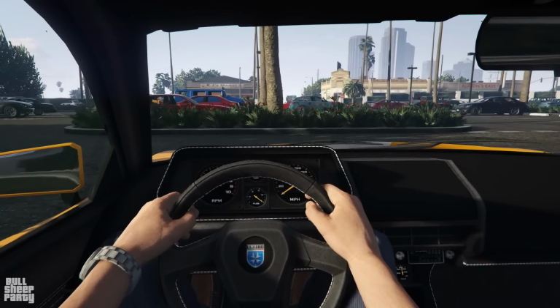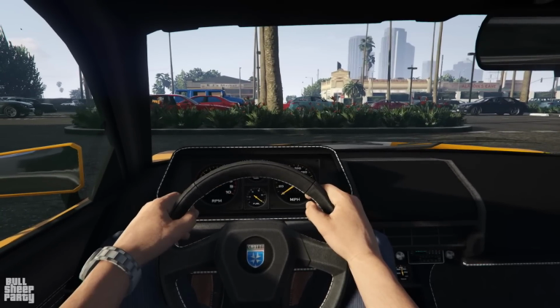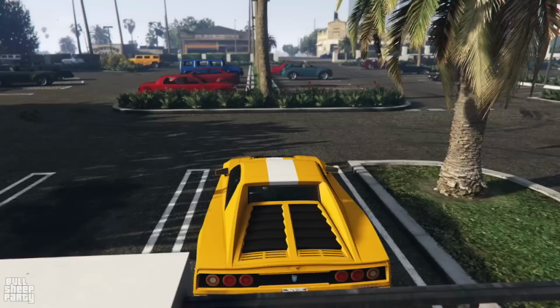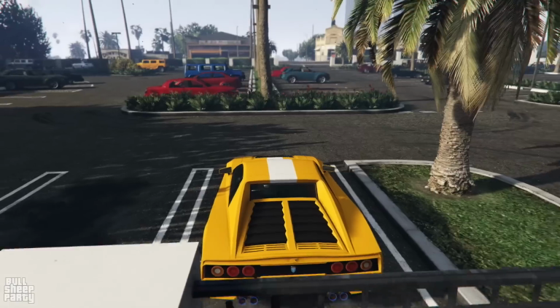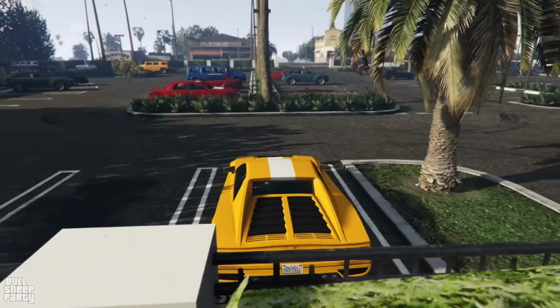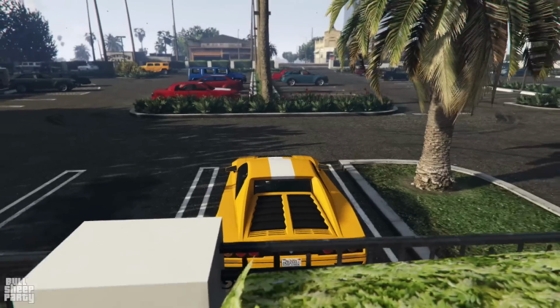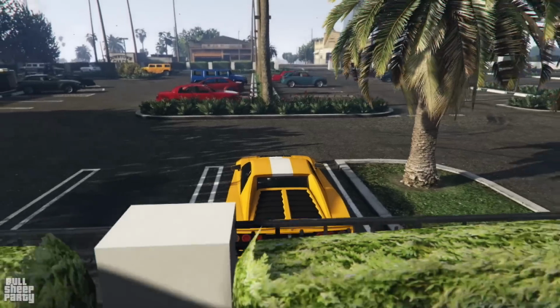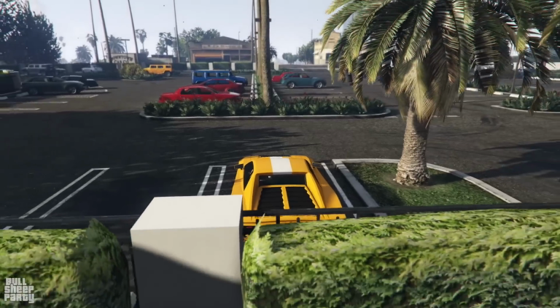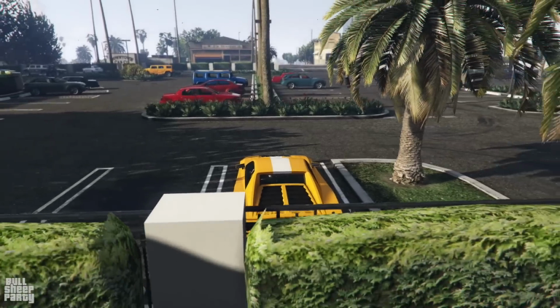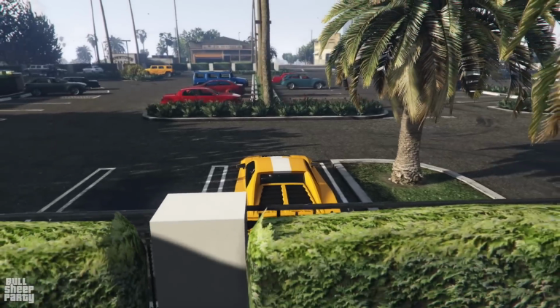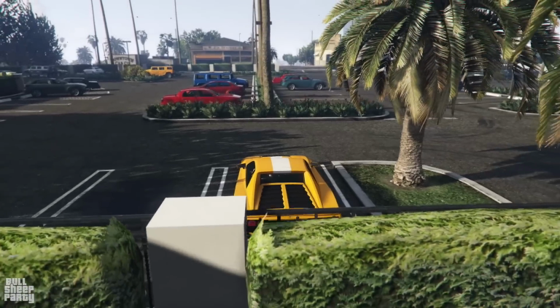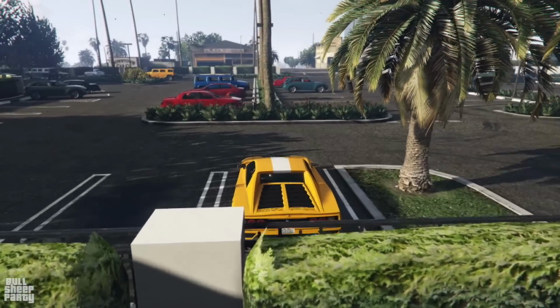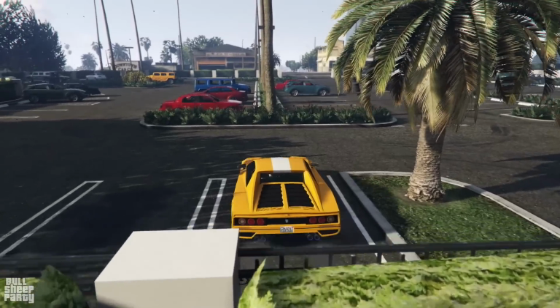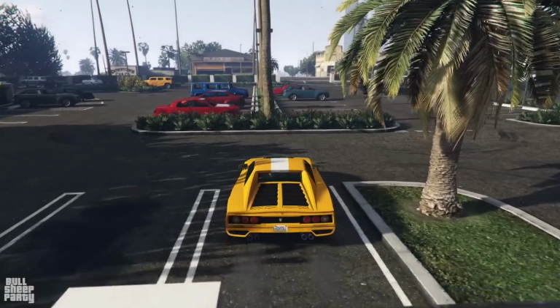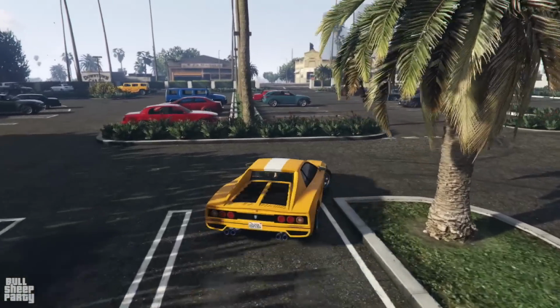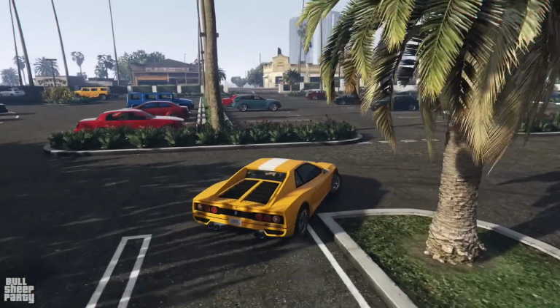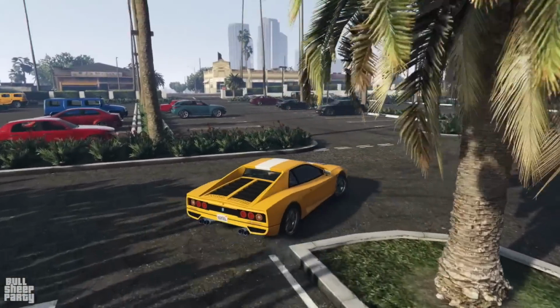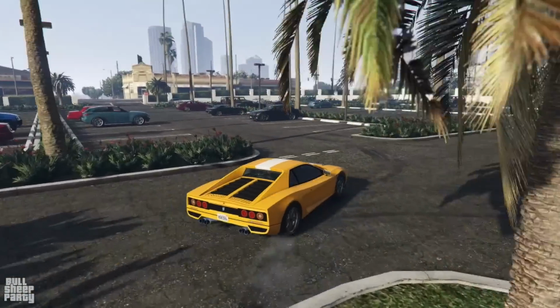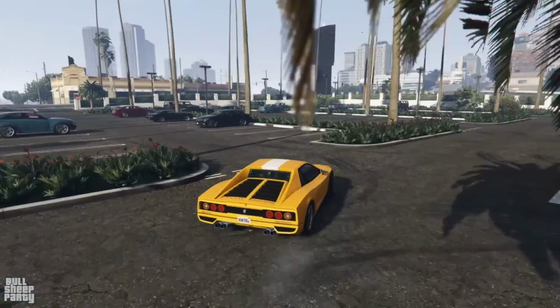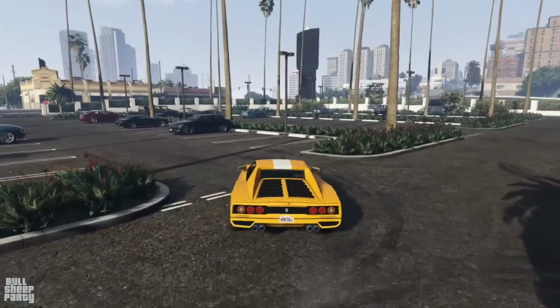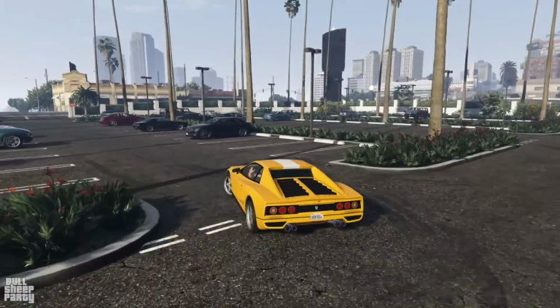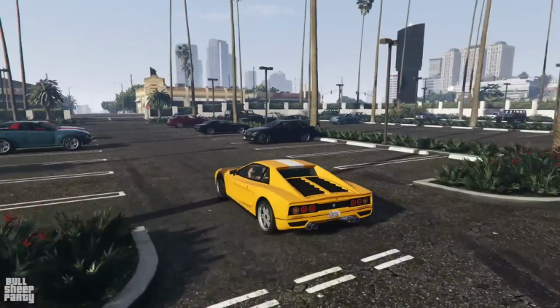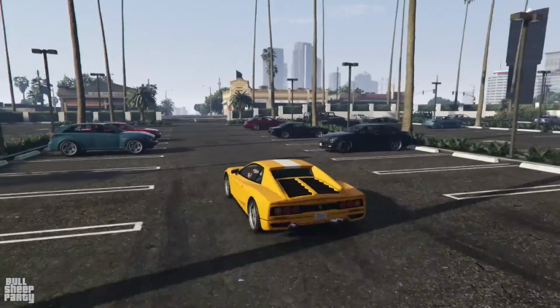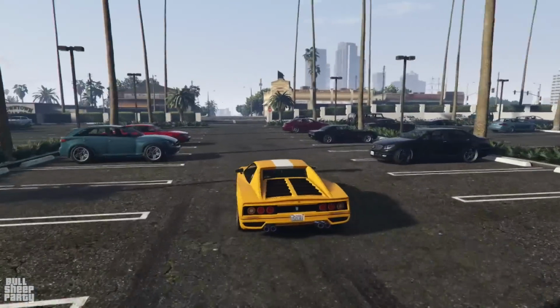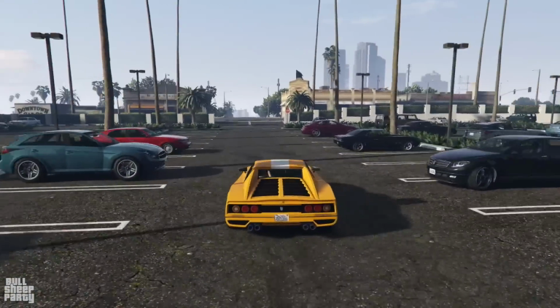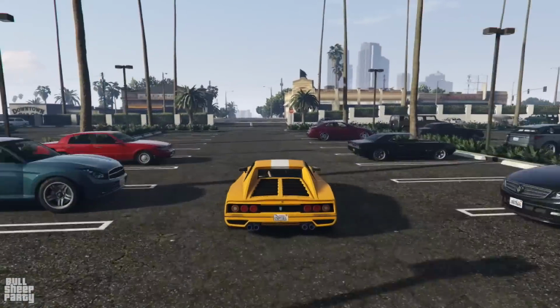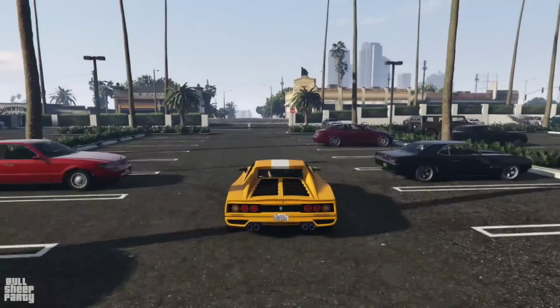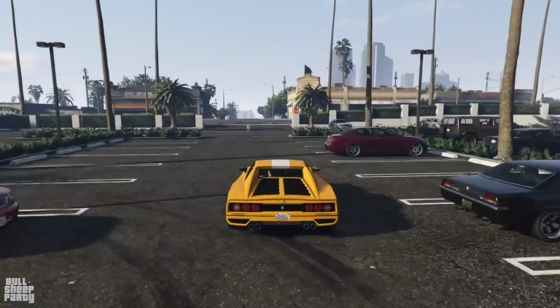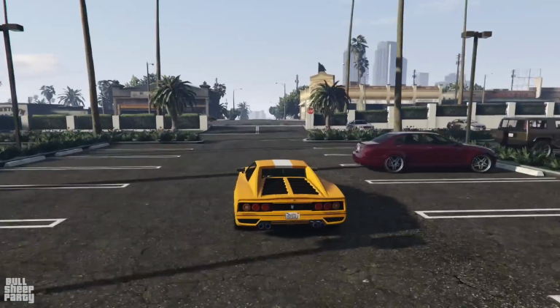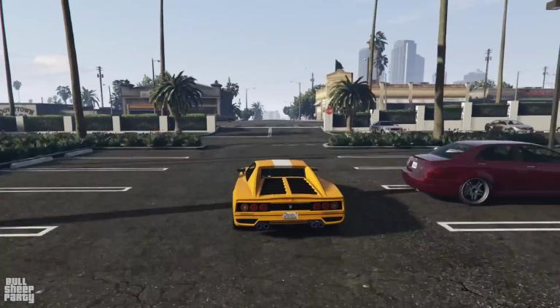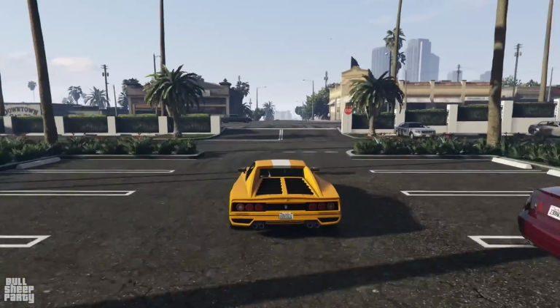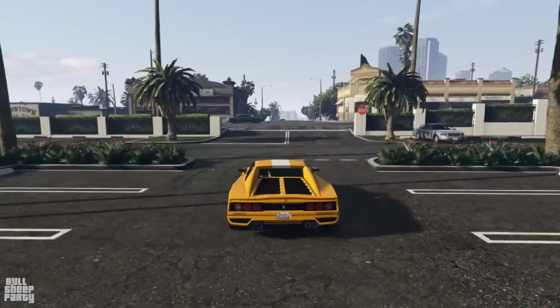Yep, that's definitely an Italian one. And with that, we're off to Los Santos Customs, where dreams come true, if you can afford them.